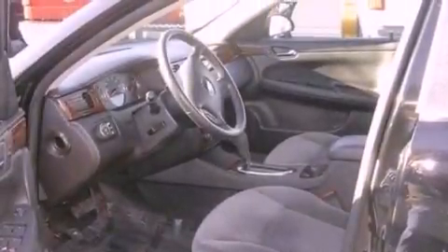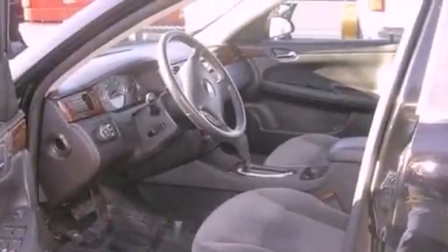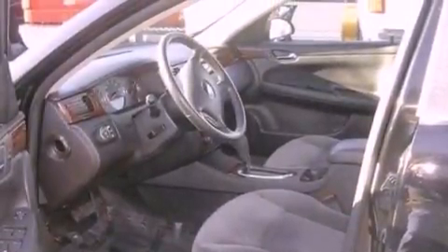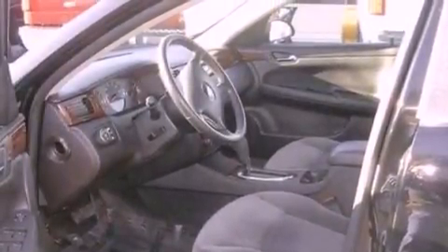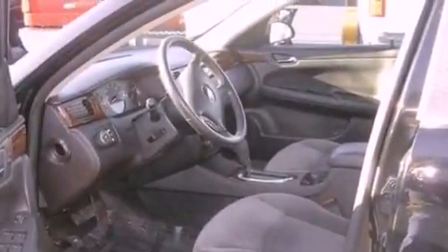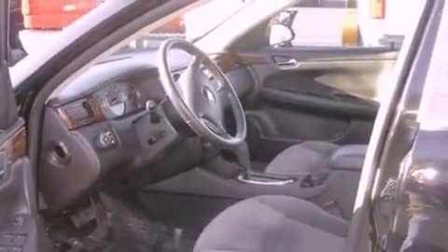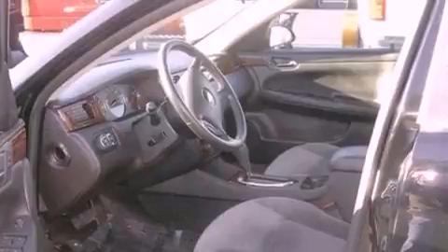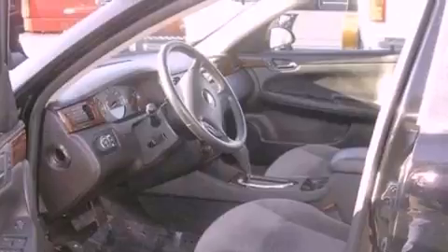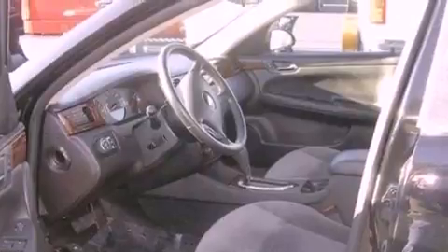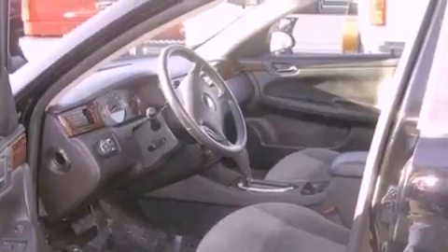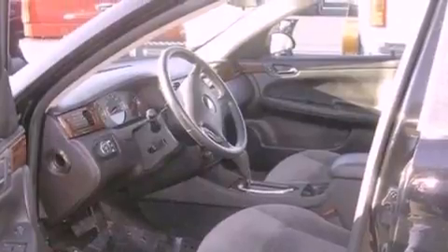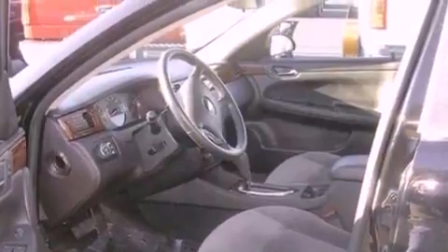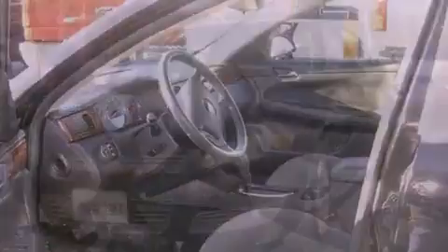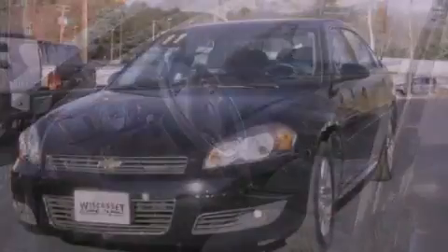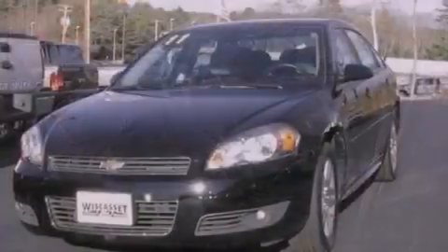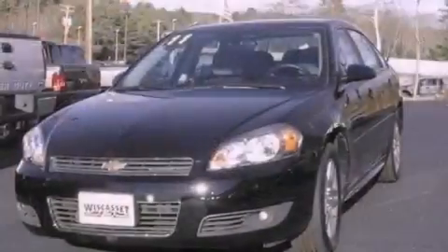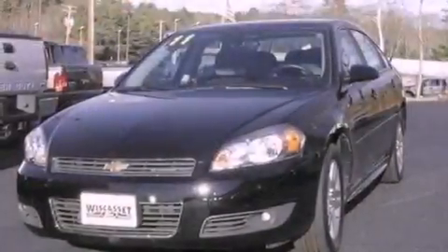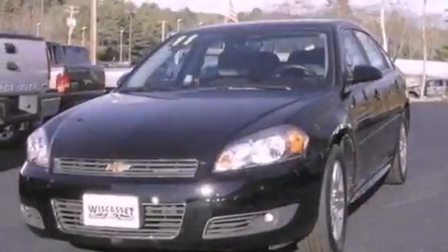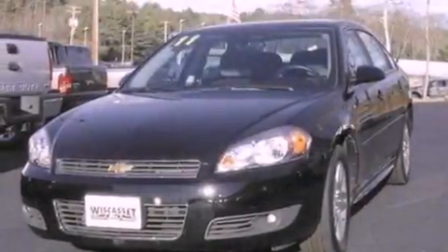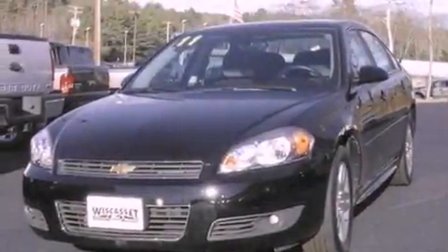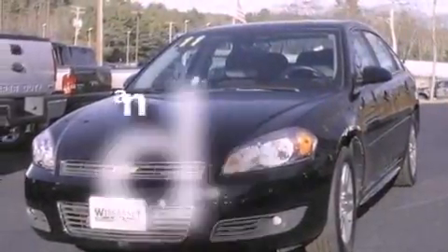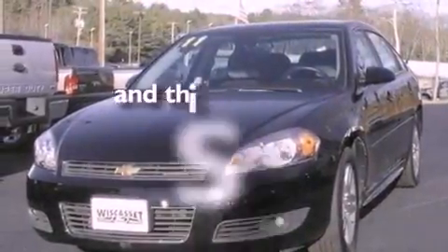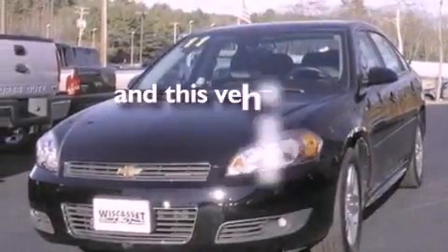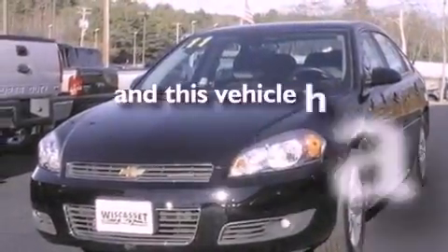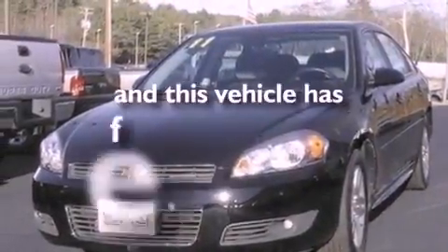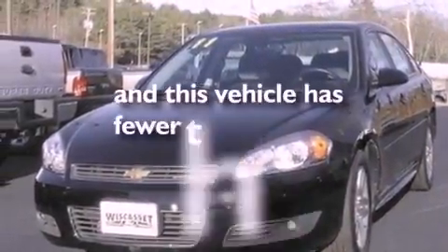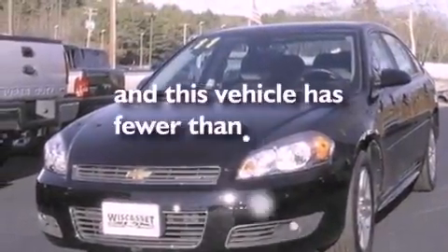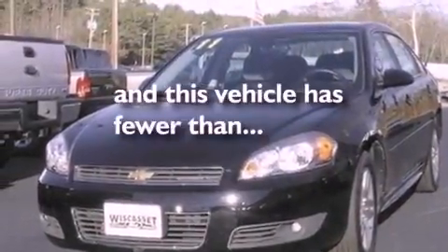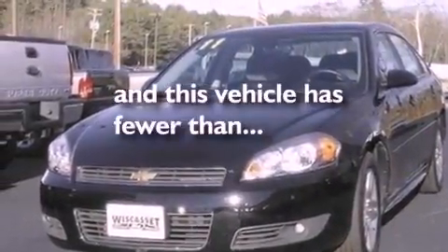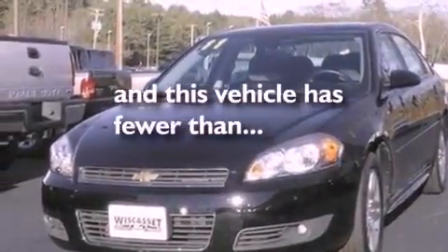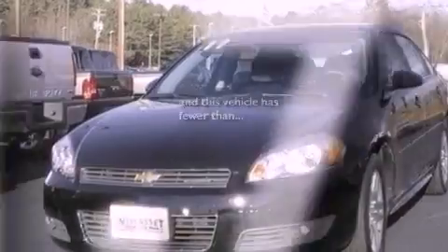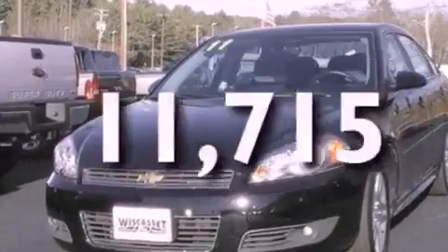Front fog lights, dusk-sensing headlights, cruise control. And this vehicle has fewer than 12,000 miles on the odometer.